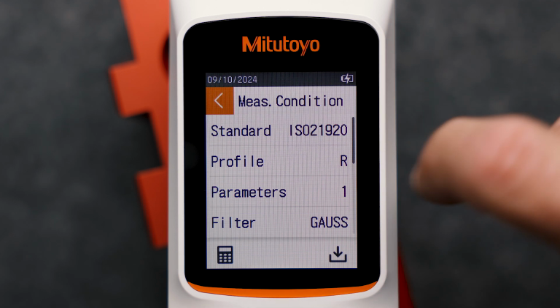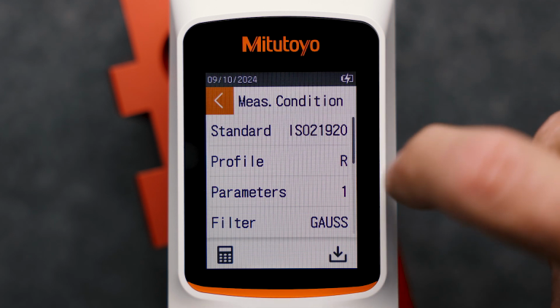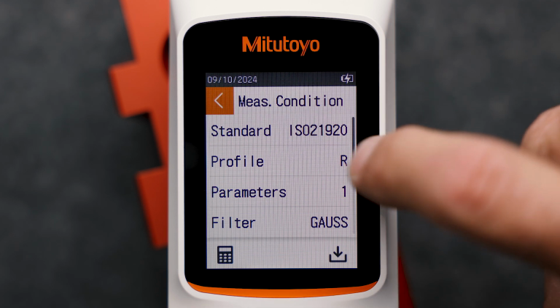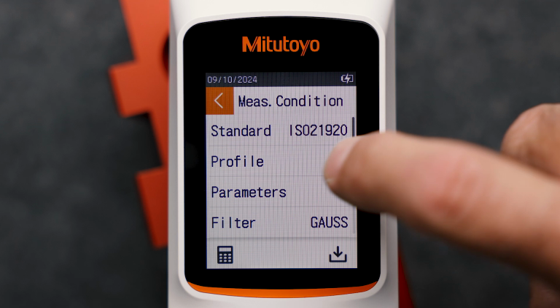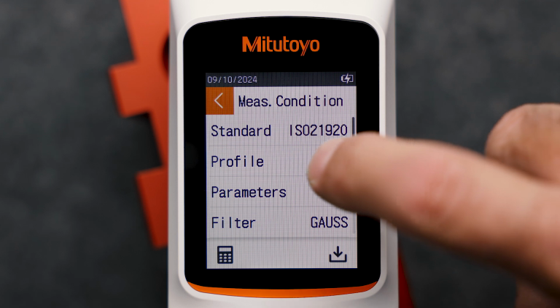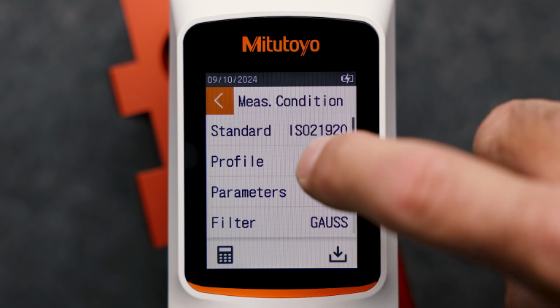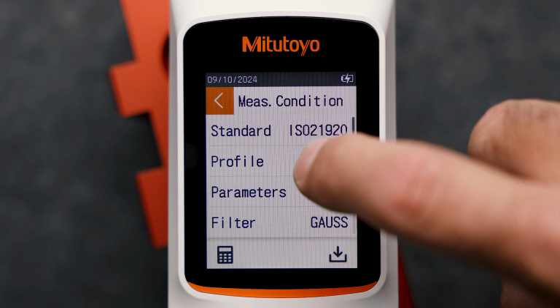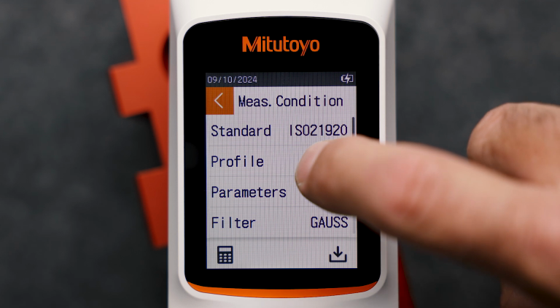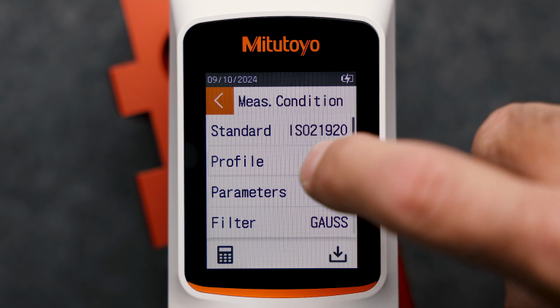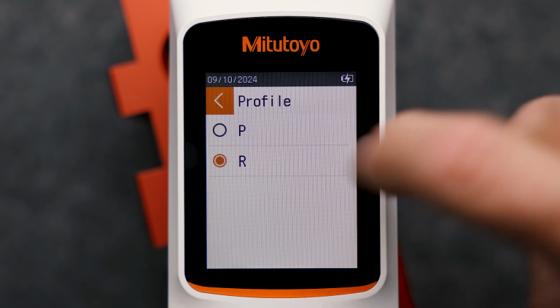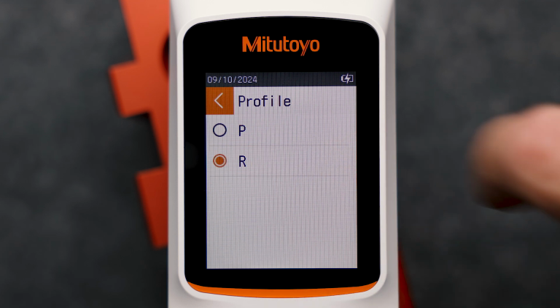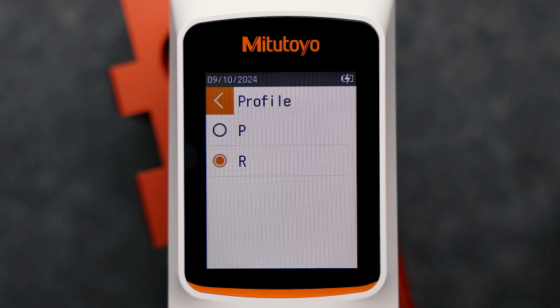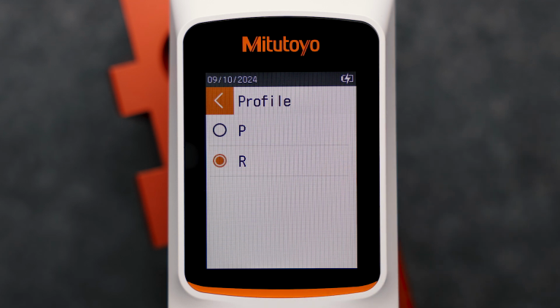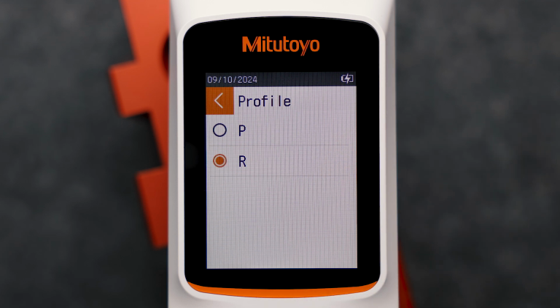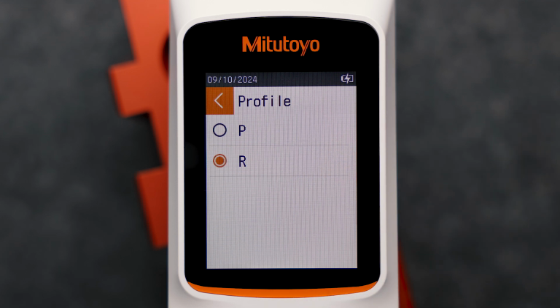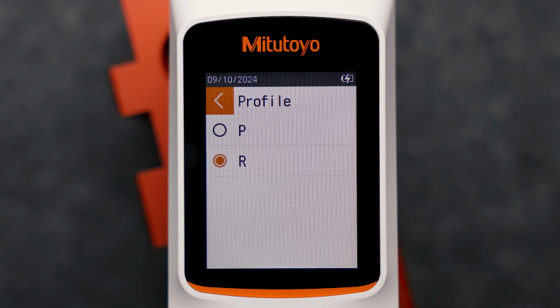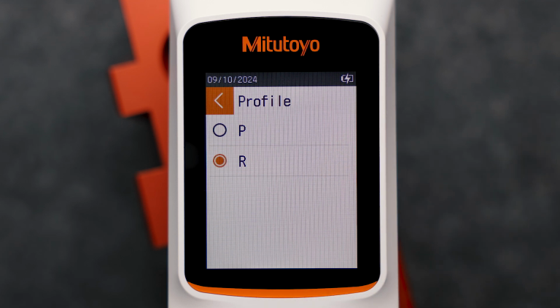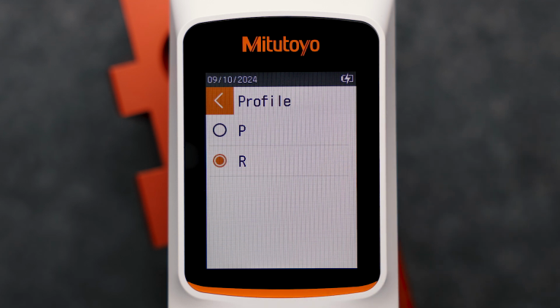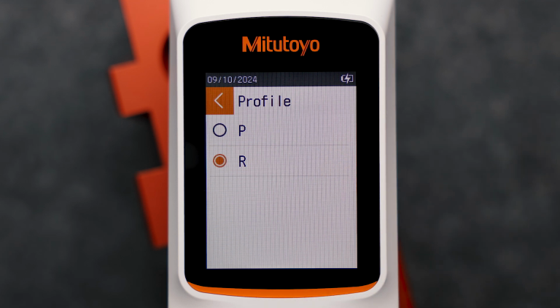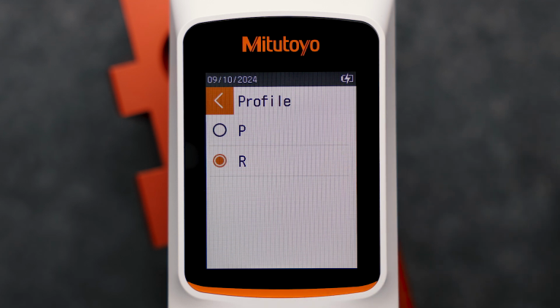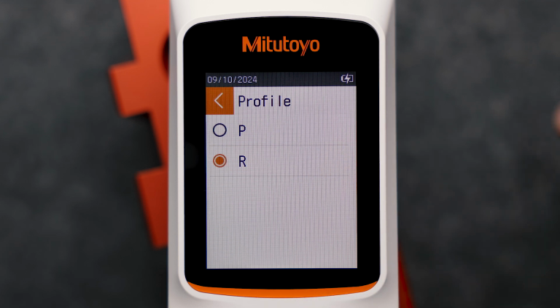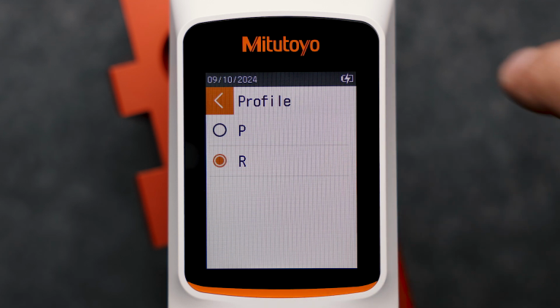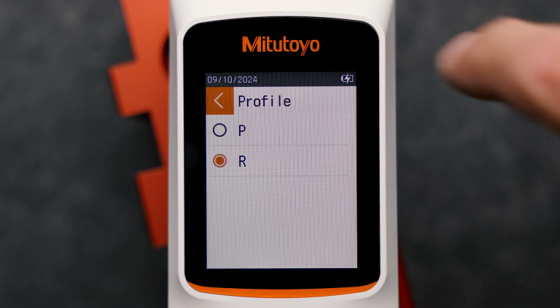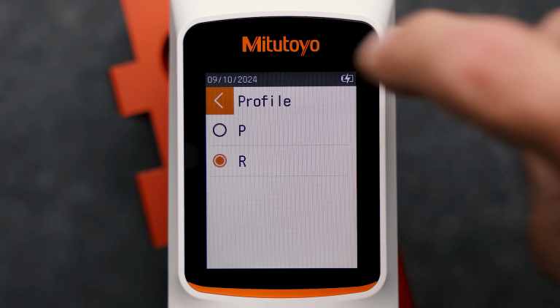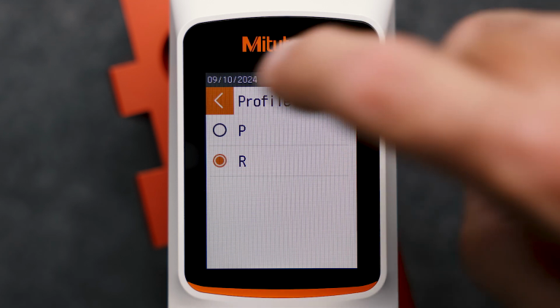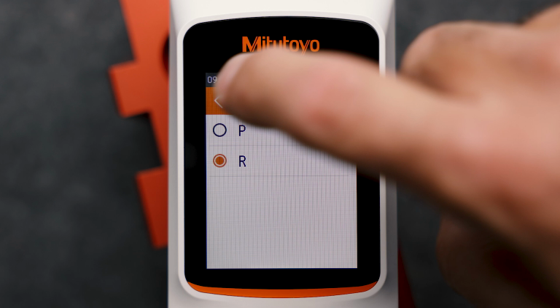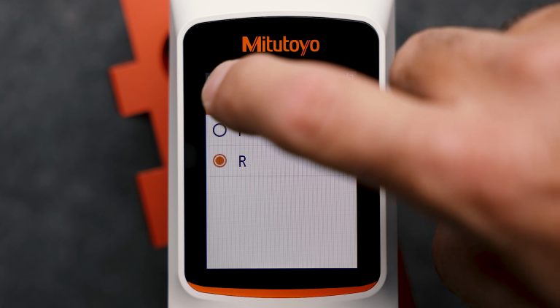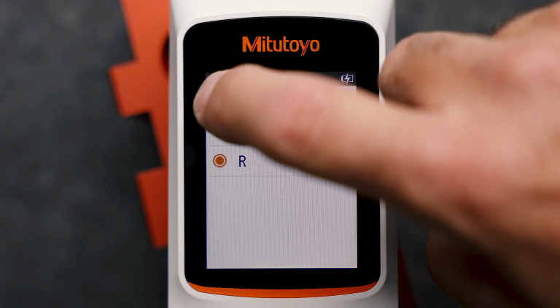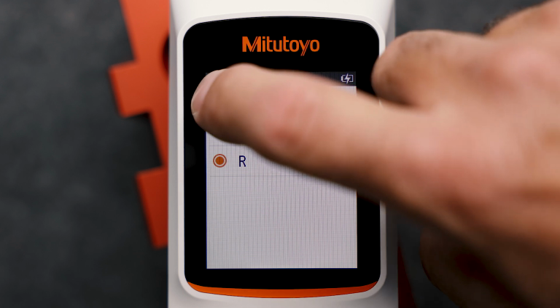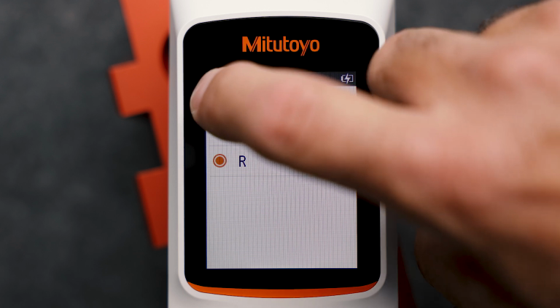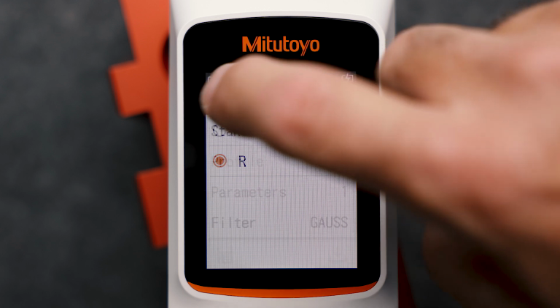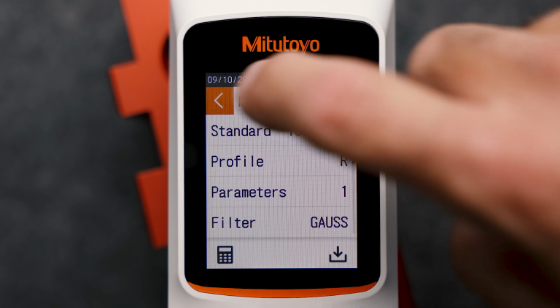Now we select the desired profile. We will measure surface roughness, so we choose R, the roughness profile.